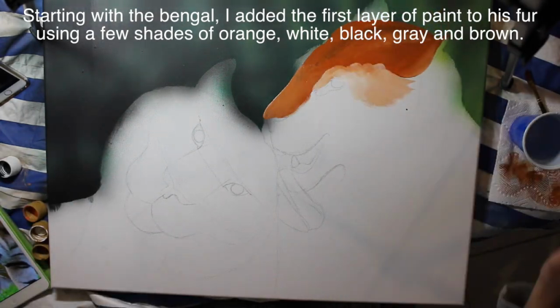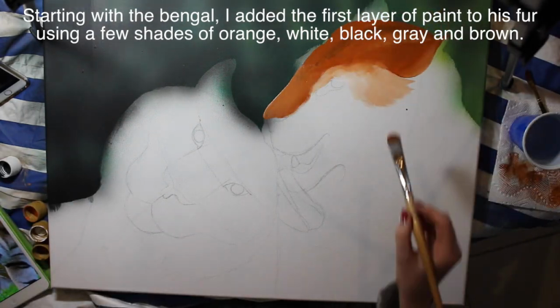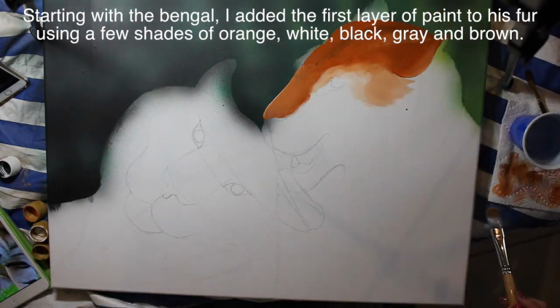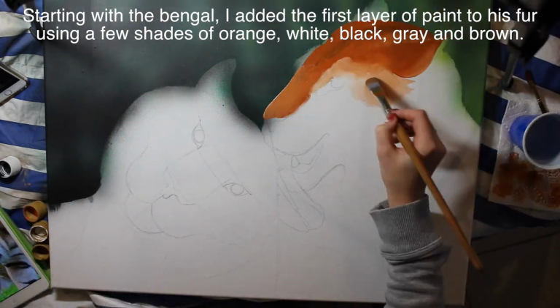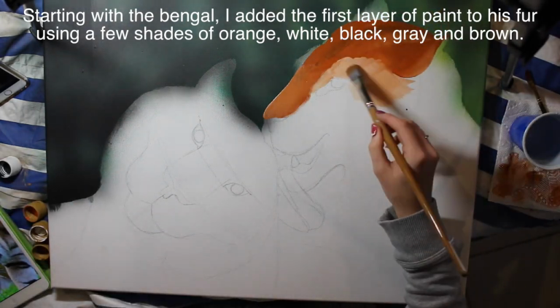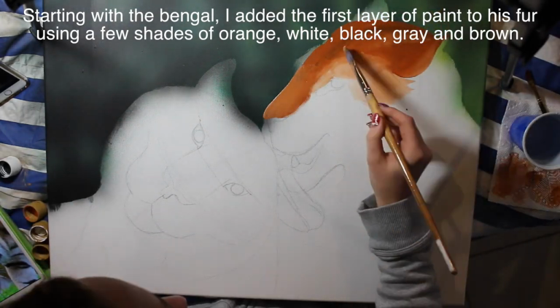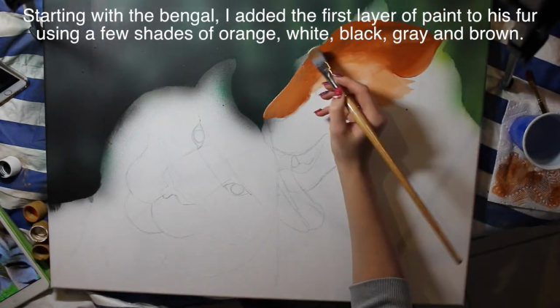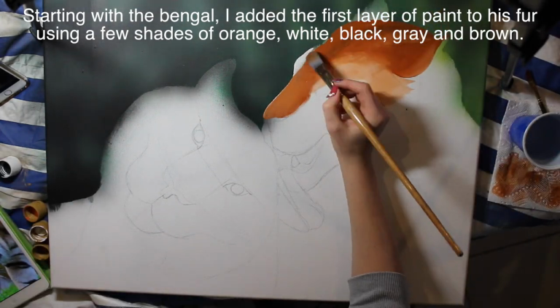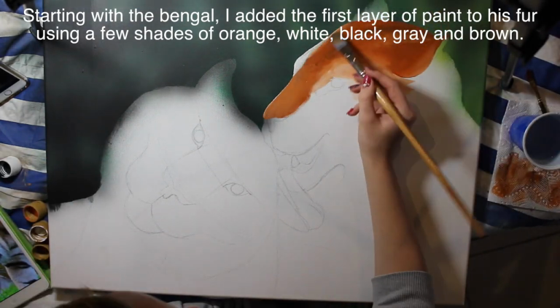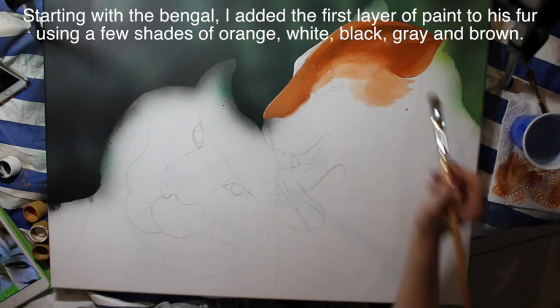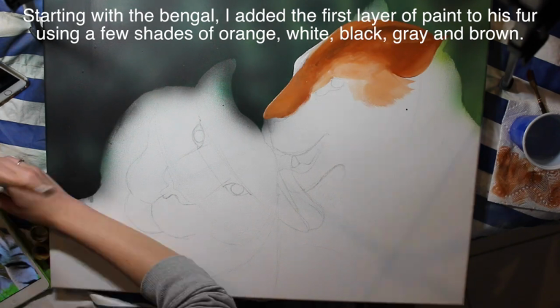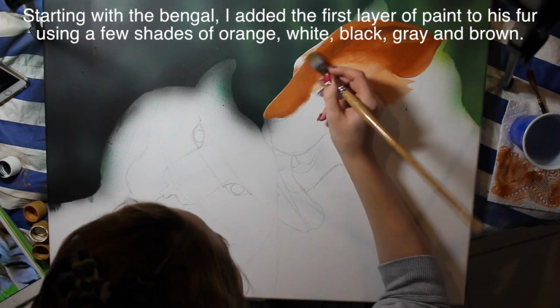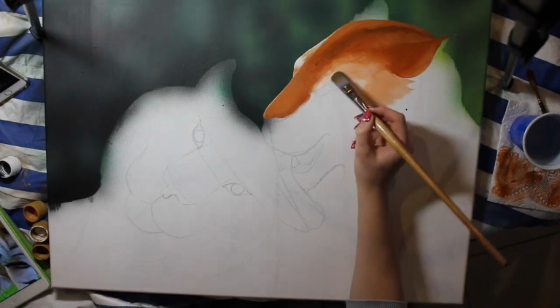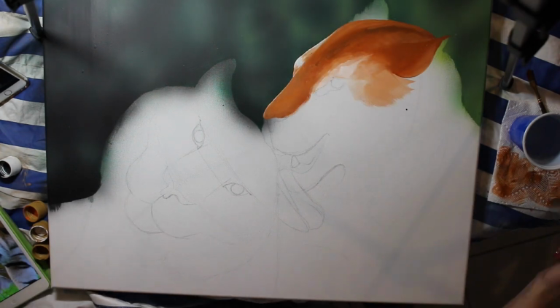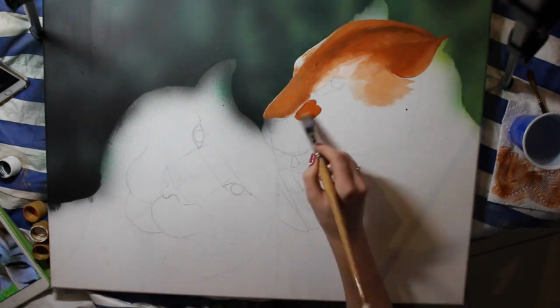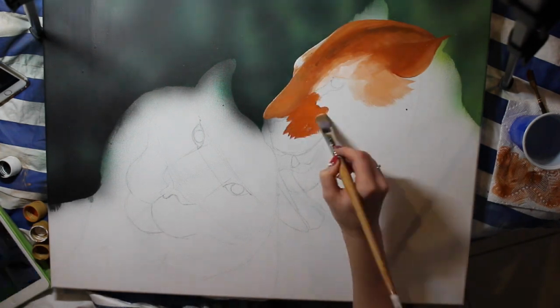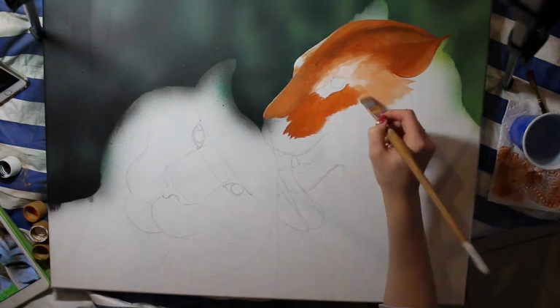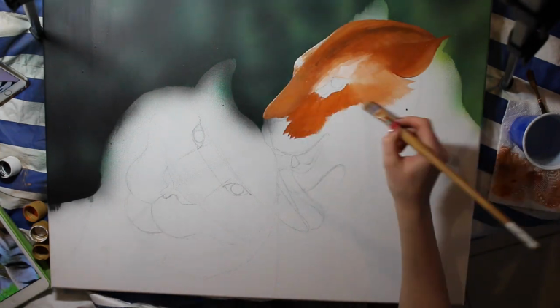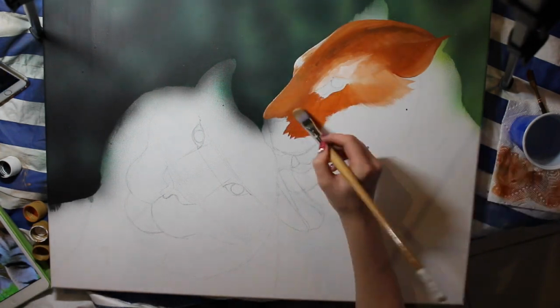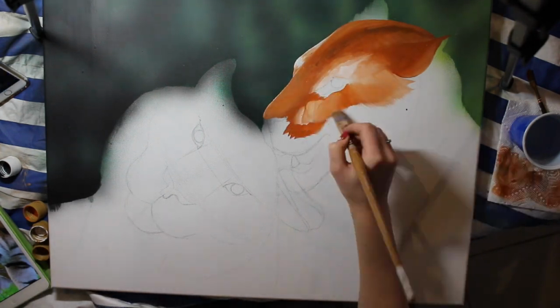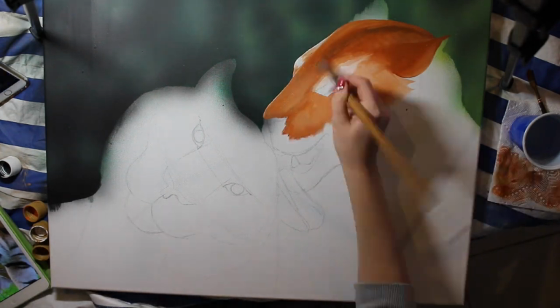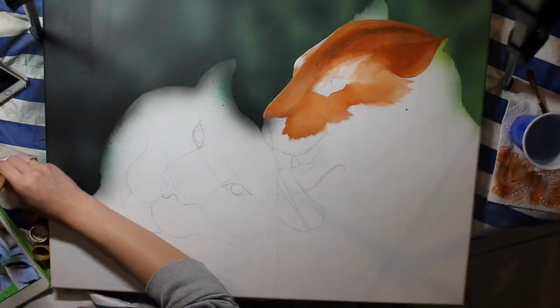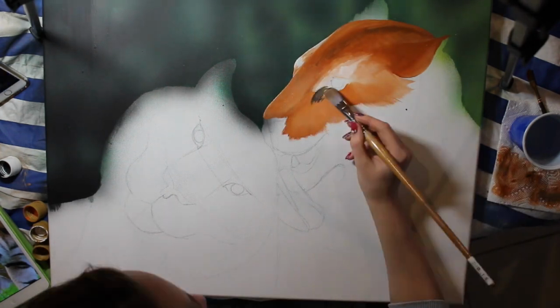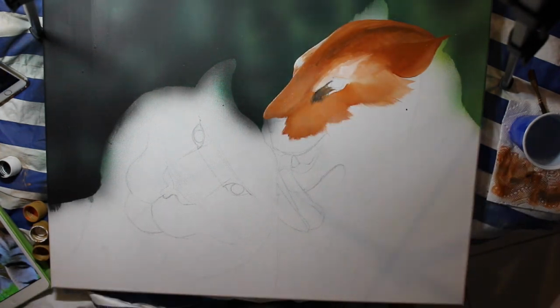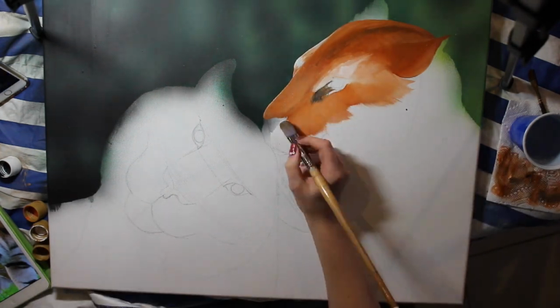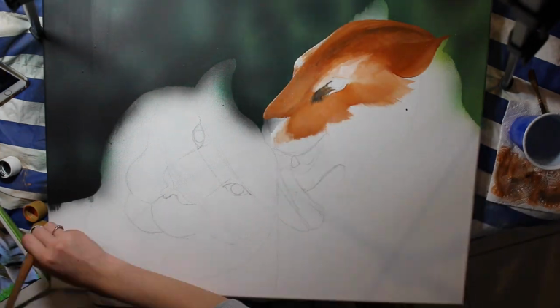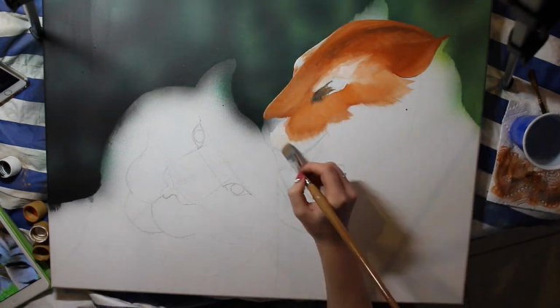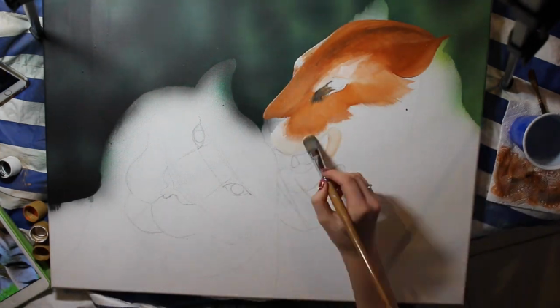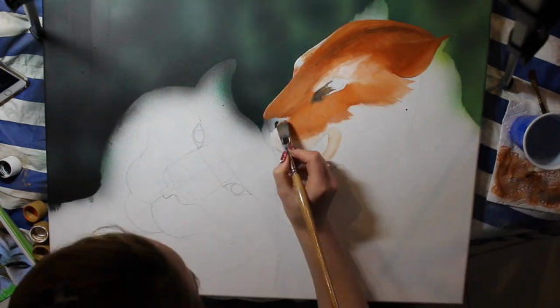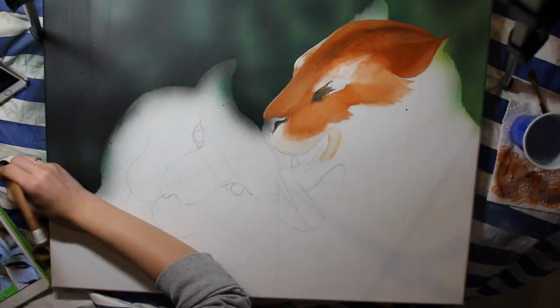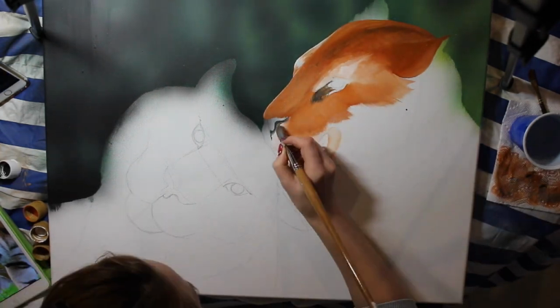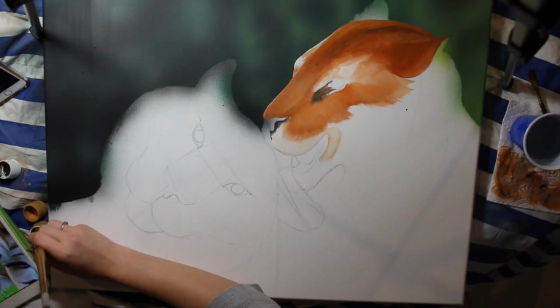I just airbrushed it to kind of break up the background so it wasn't just so solid. With the airbrush you can really get a nice soft-focus appearance. Then I'm going to begin with my orange tiger — my Bengal tiger.